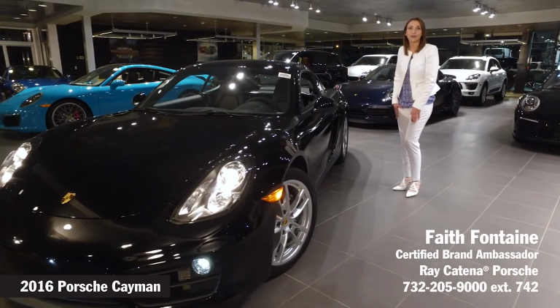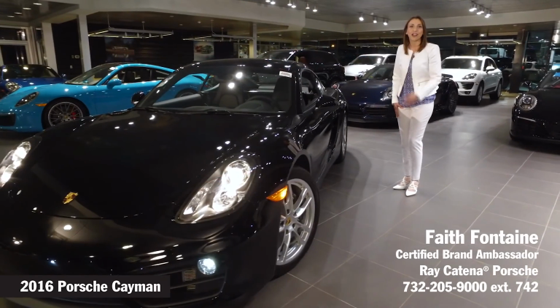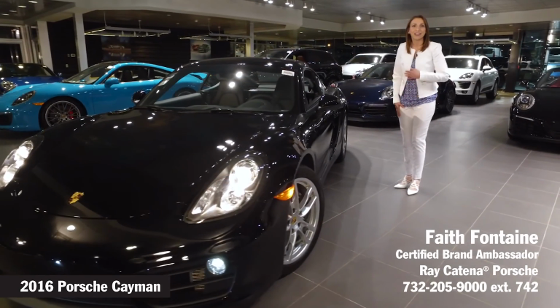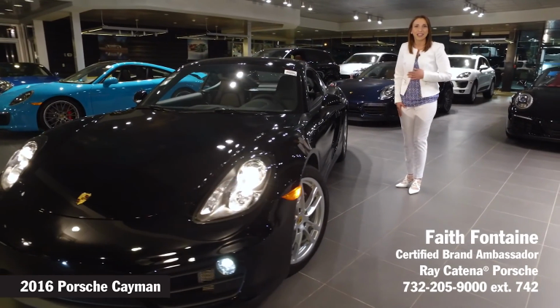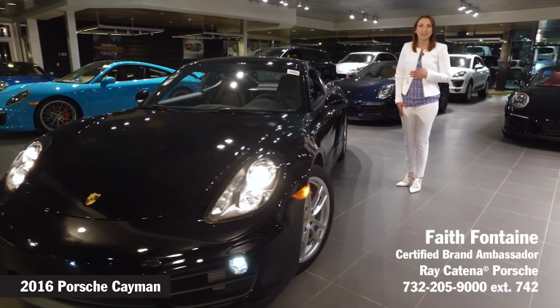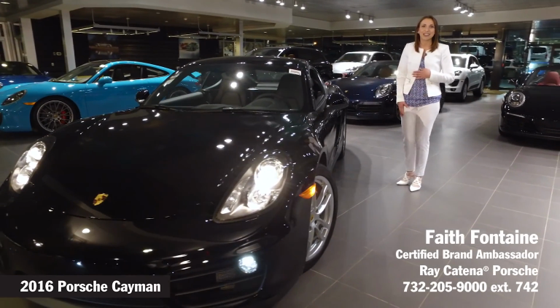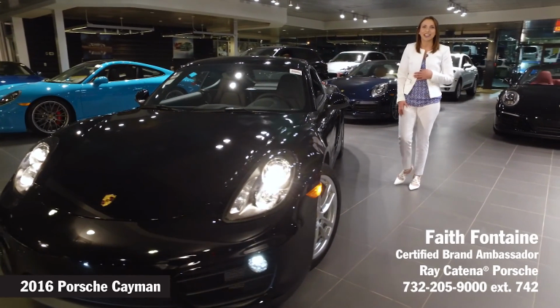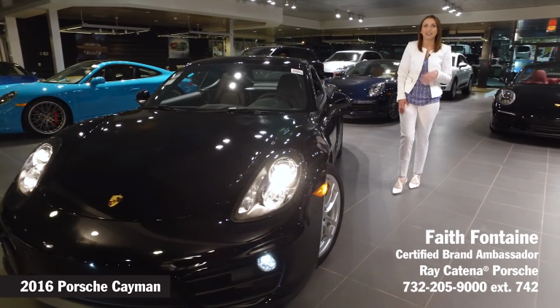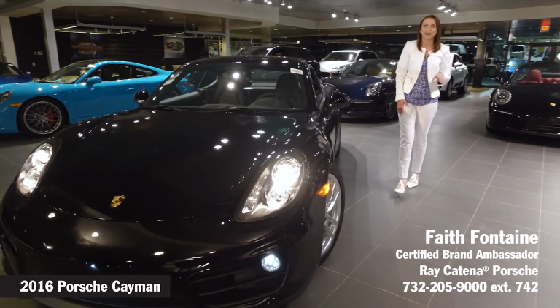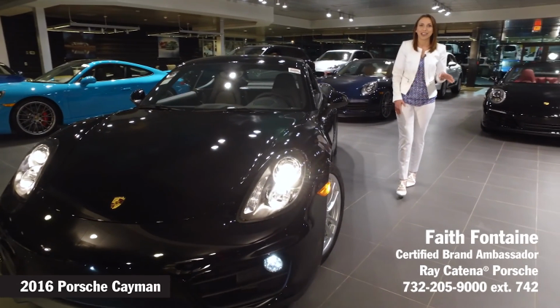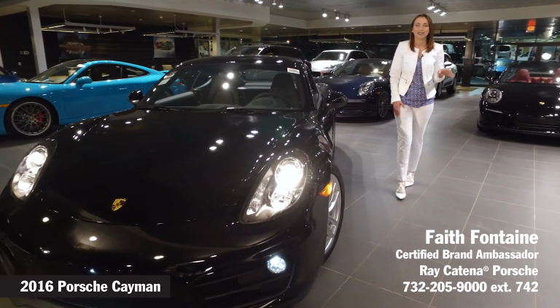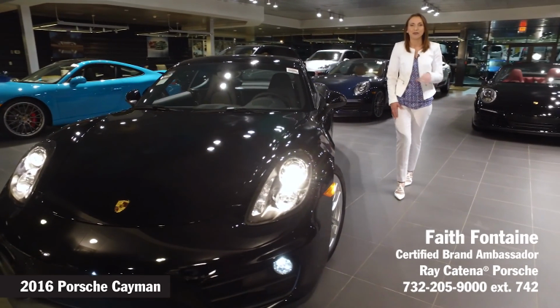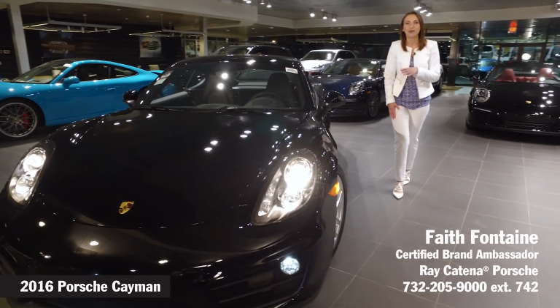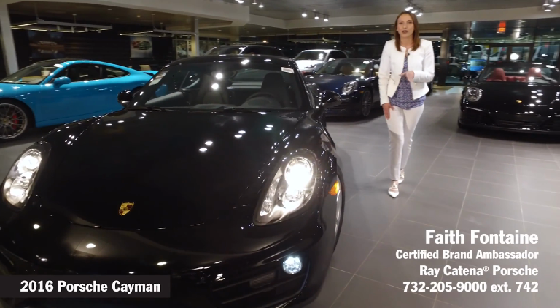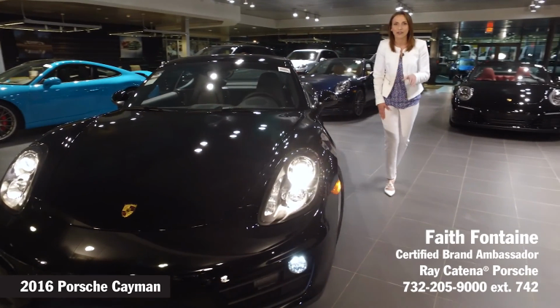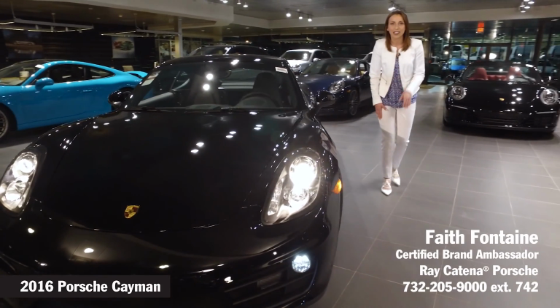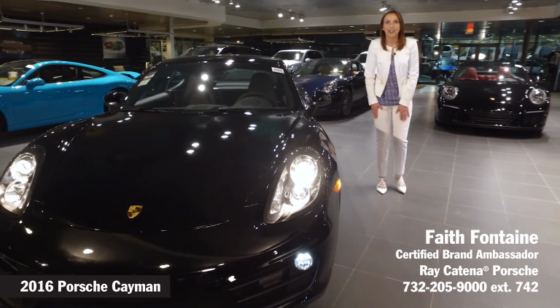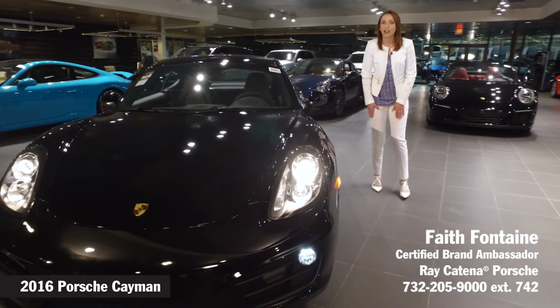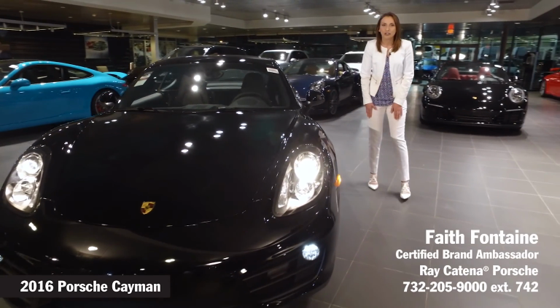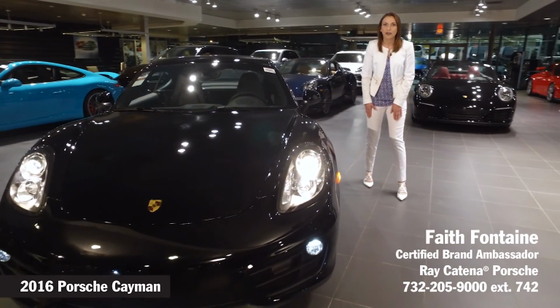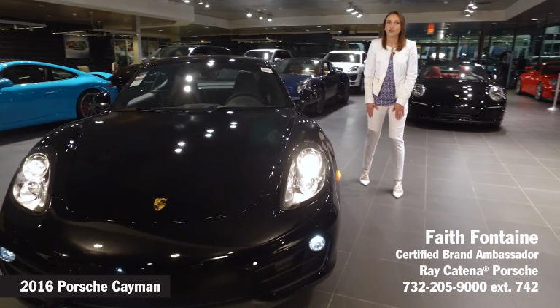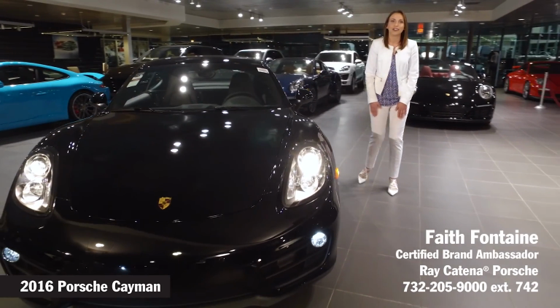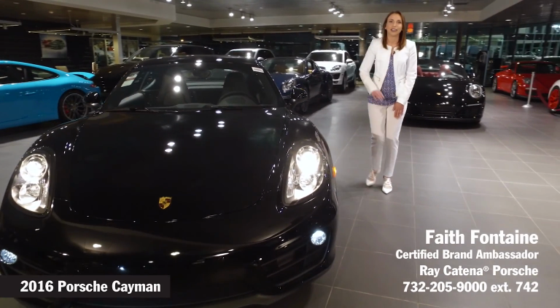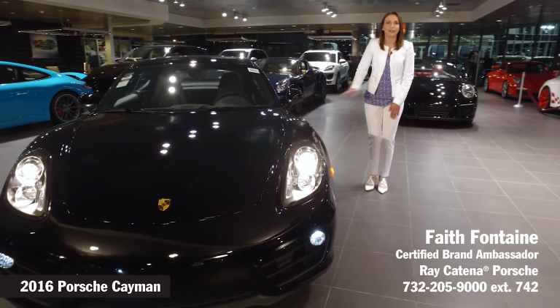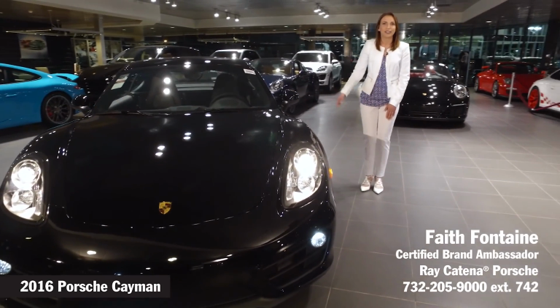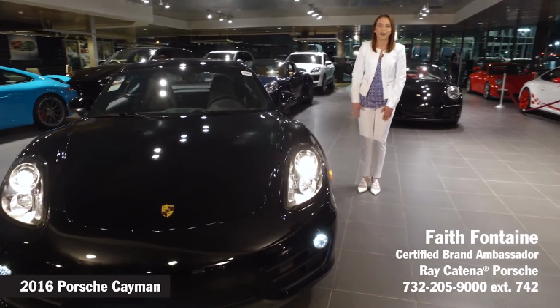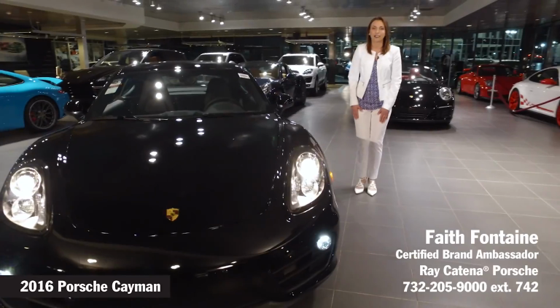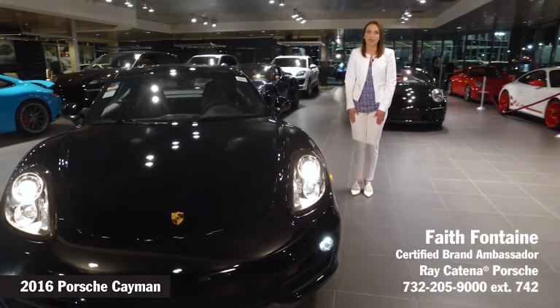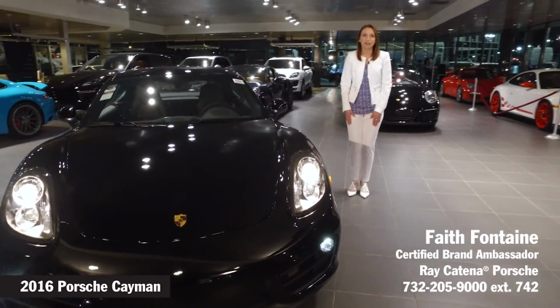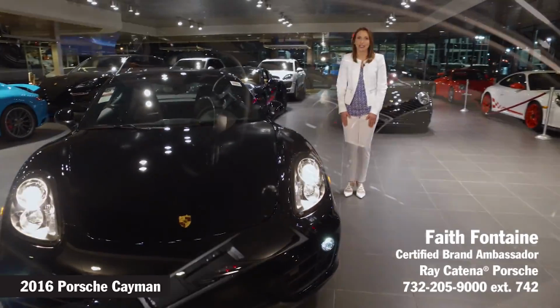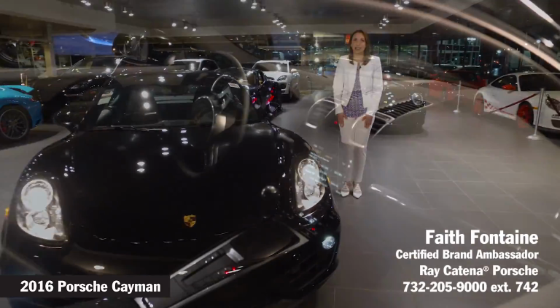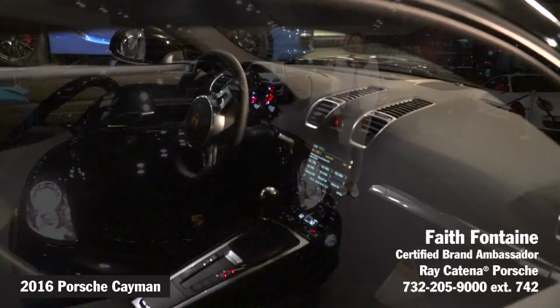So if you're anything like me and you like those nice, smooth, curvy country roads, you're going to love this car and love the feeling of it.